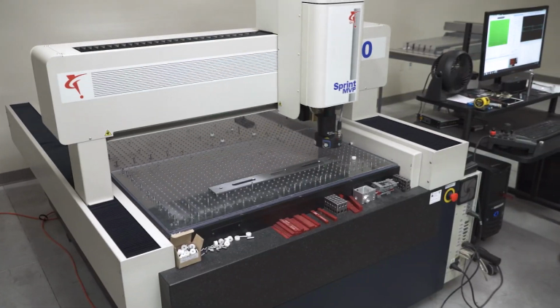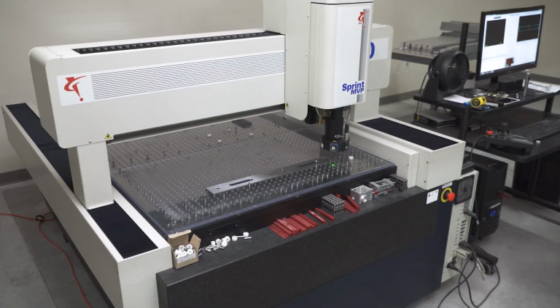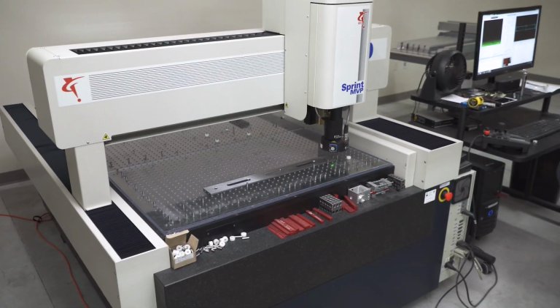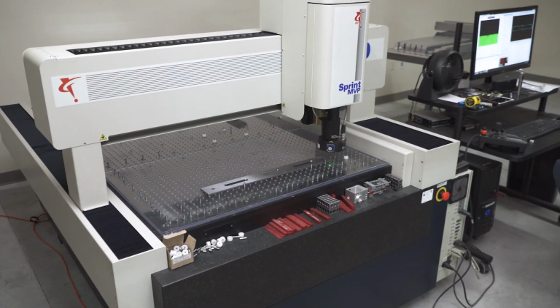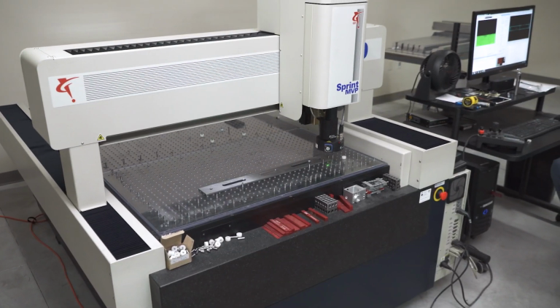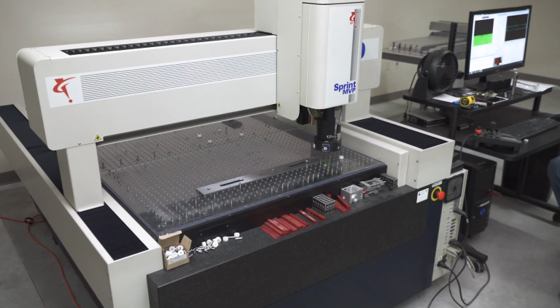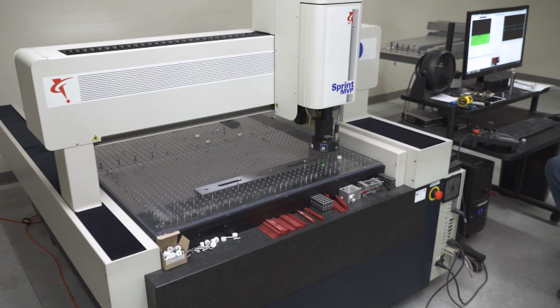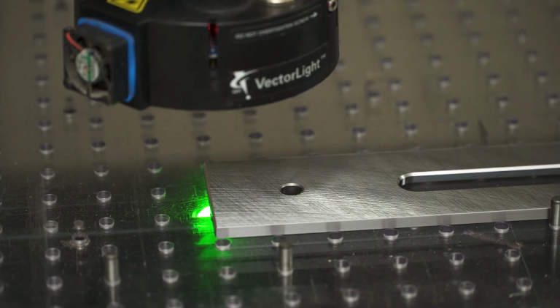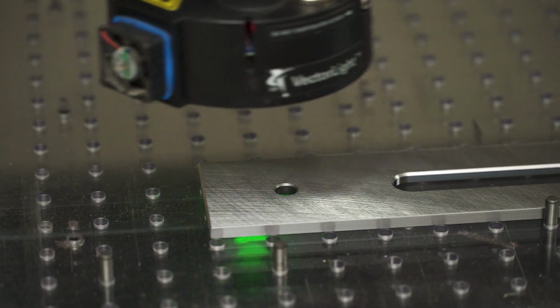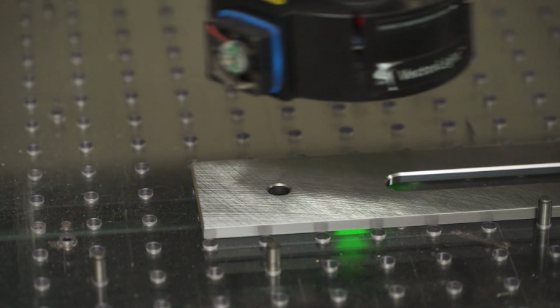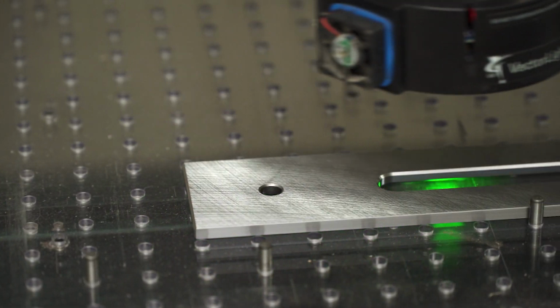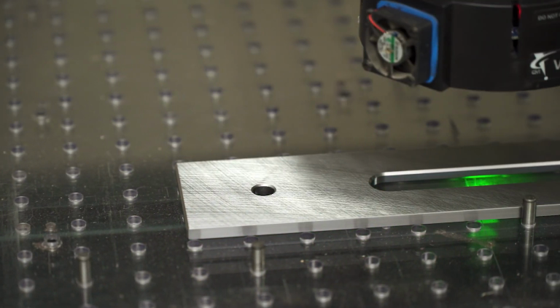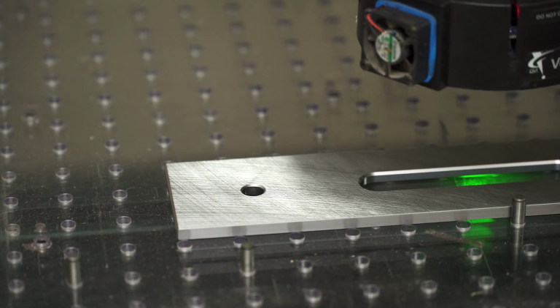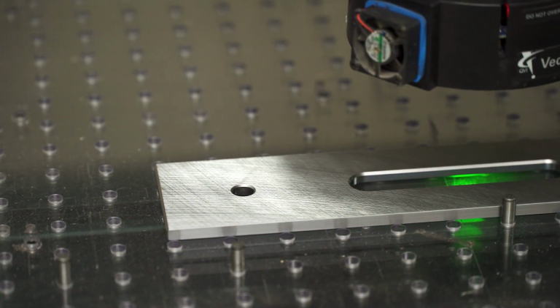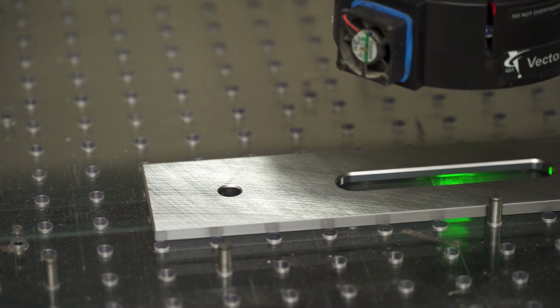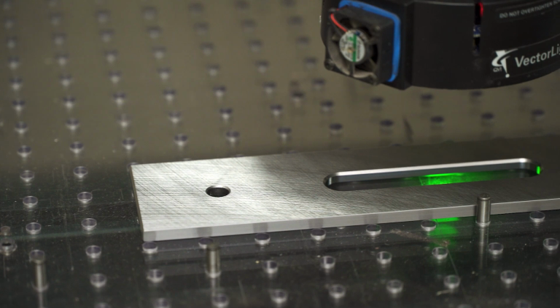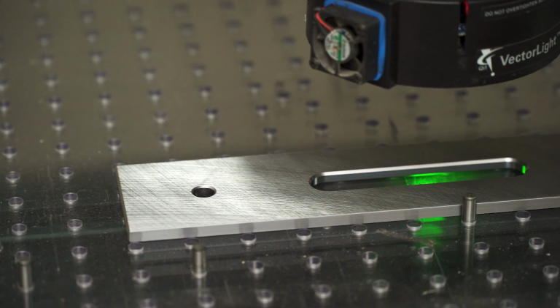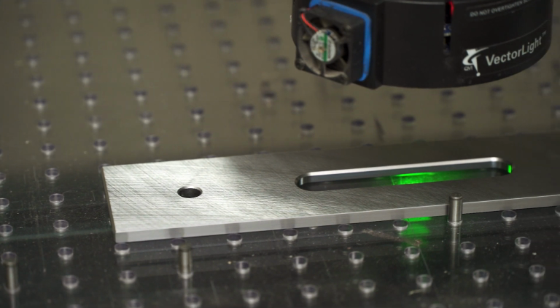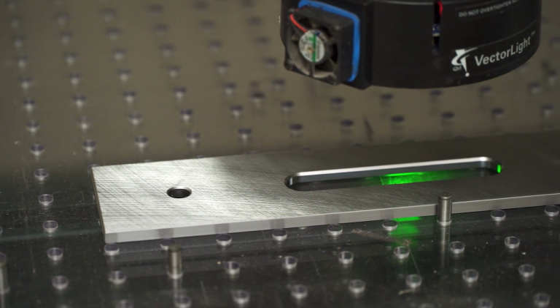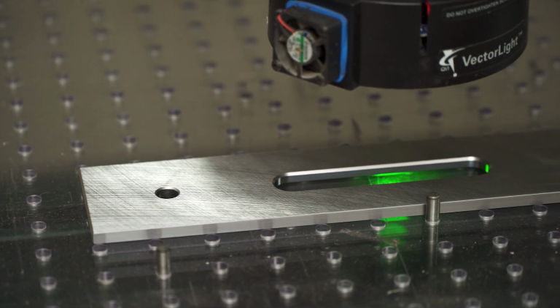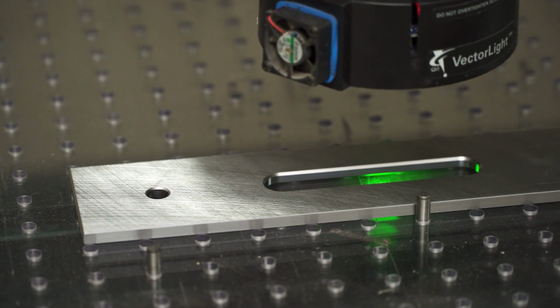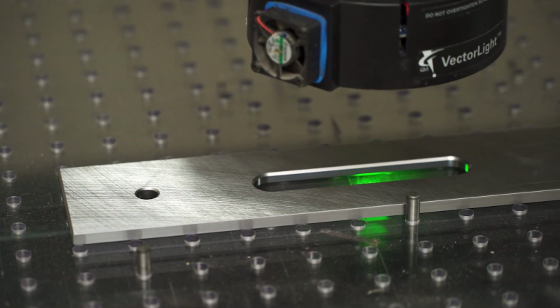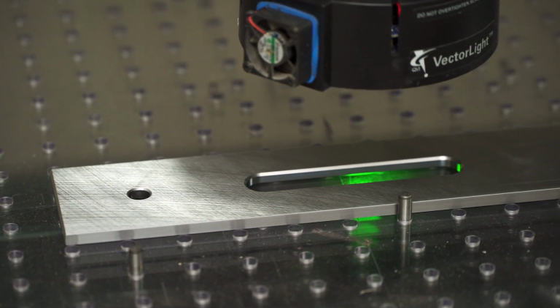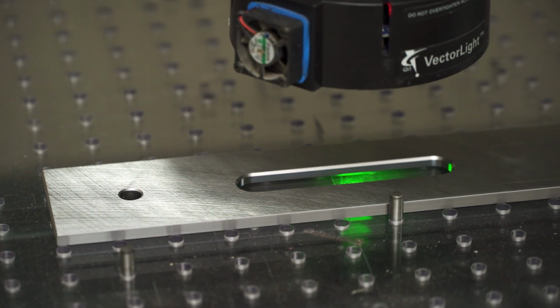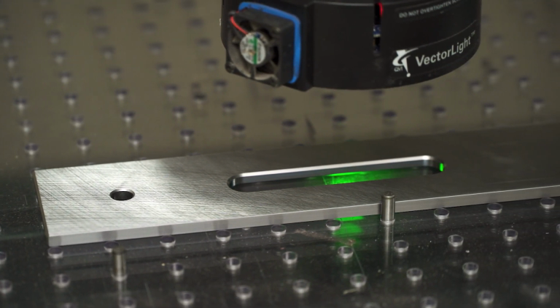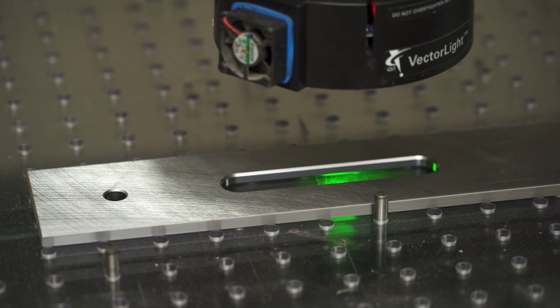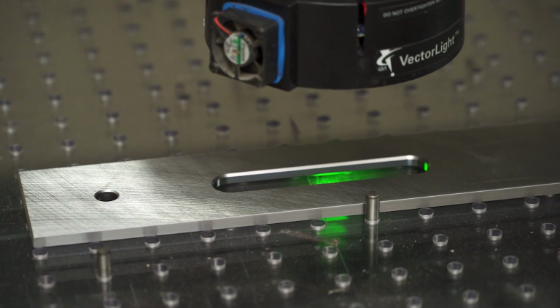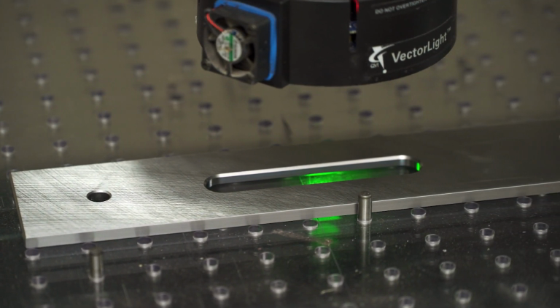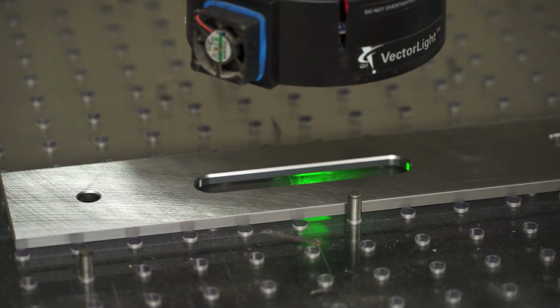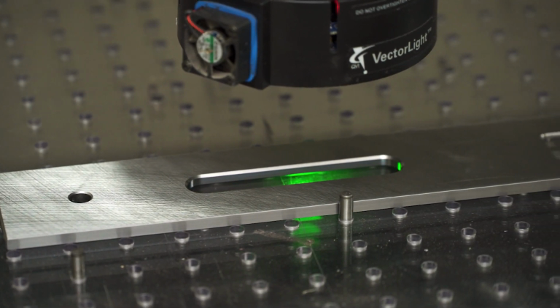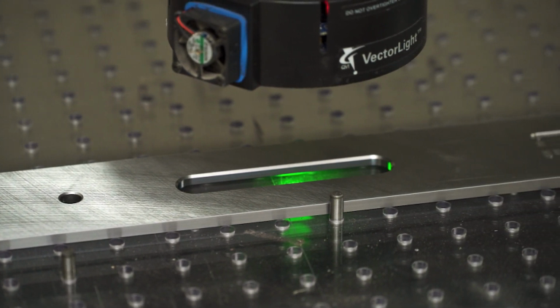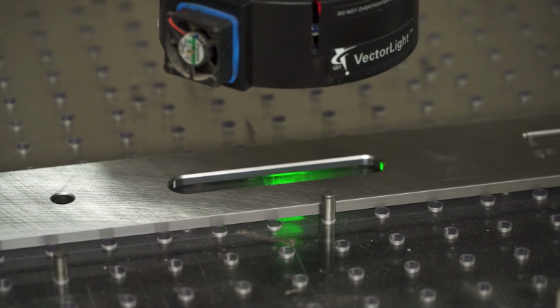When milling is completed, the tools are checked for accuracy on our state-of-the-art video optic system.